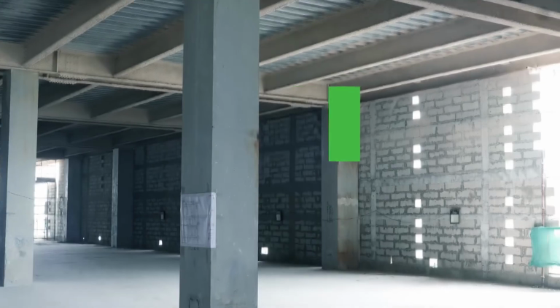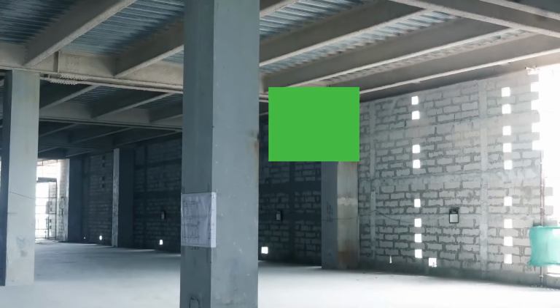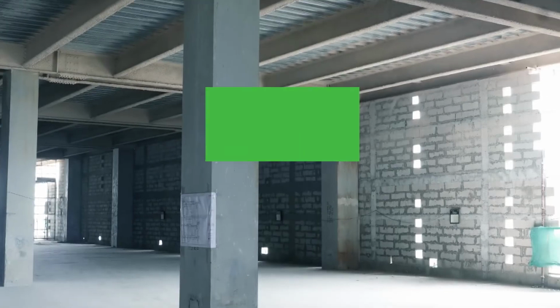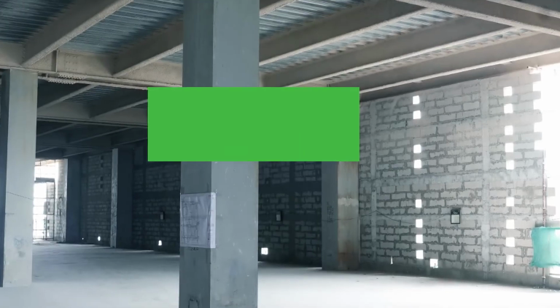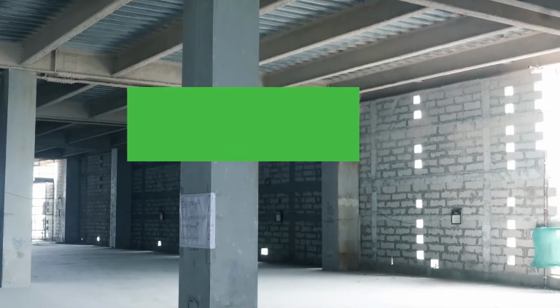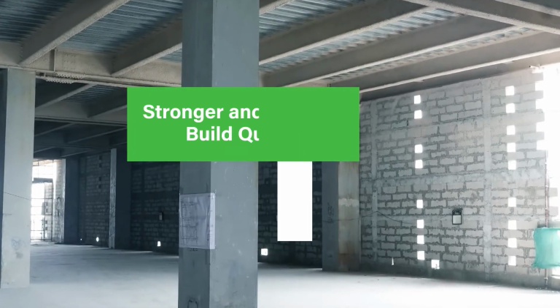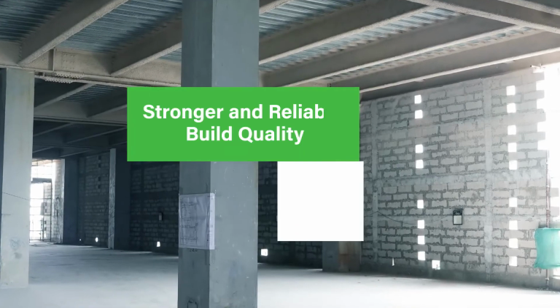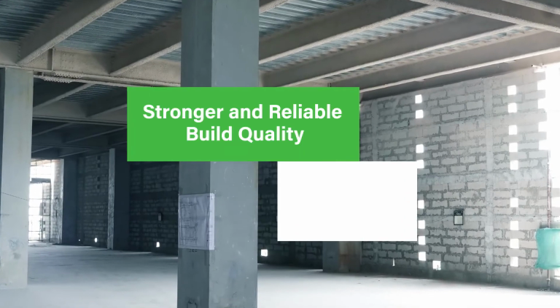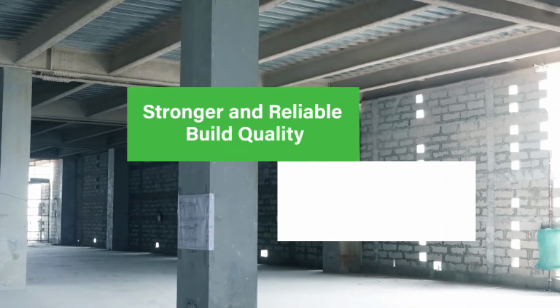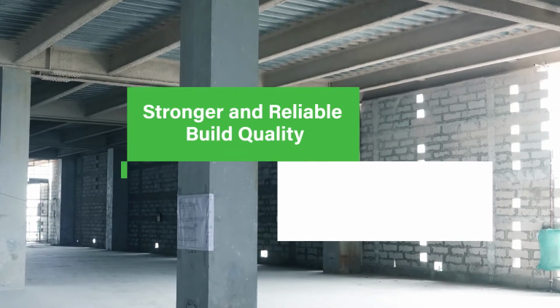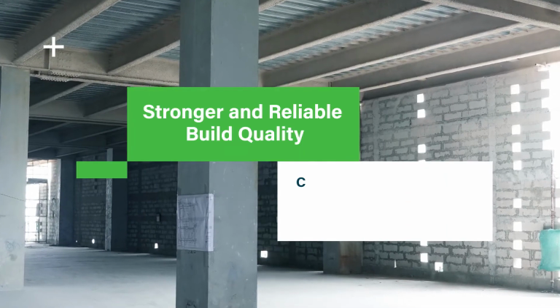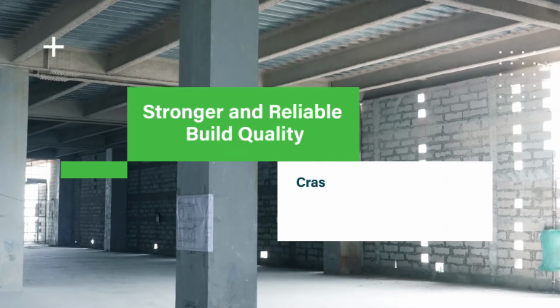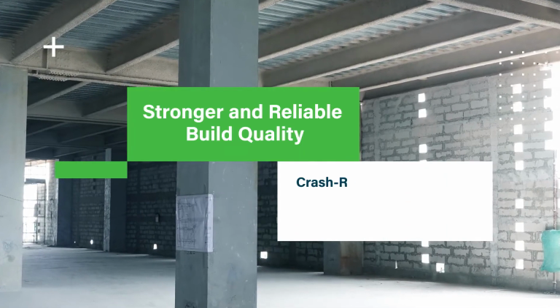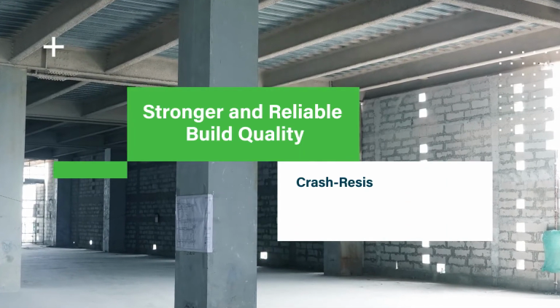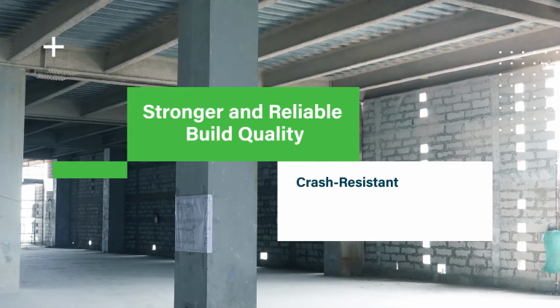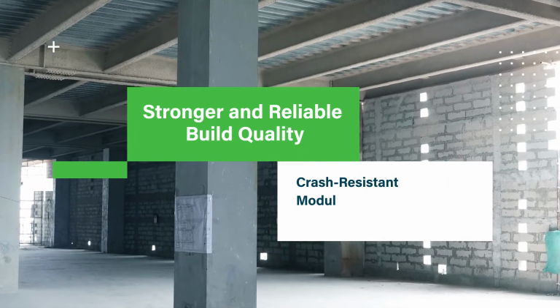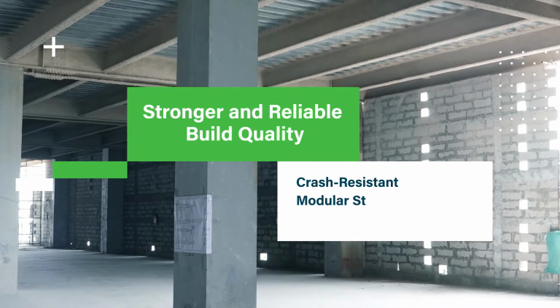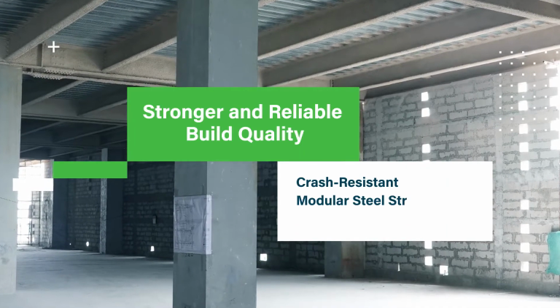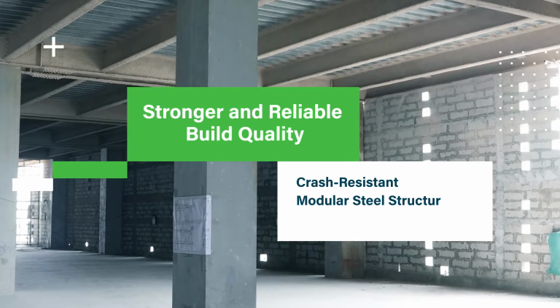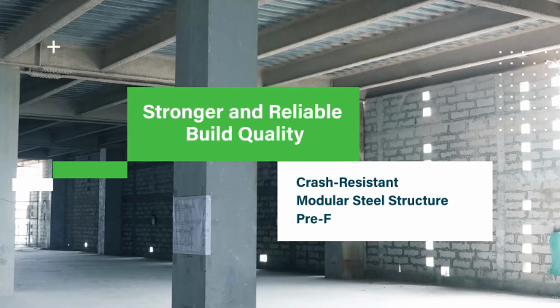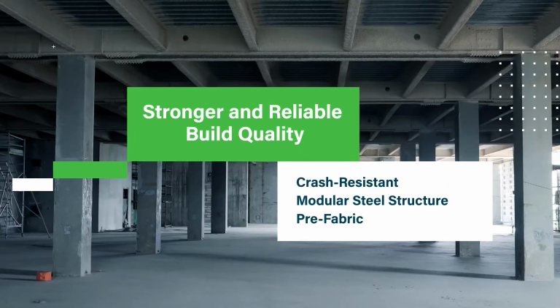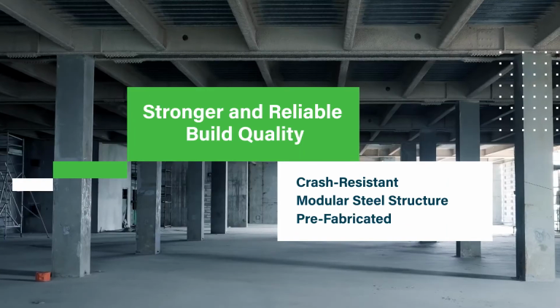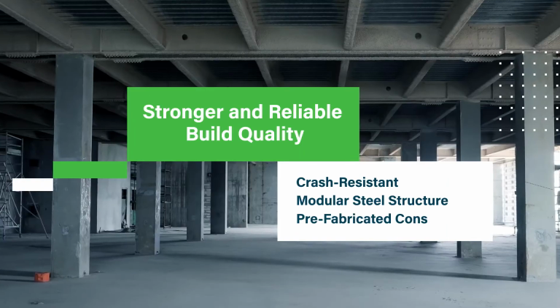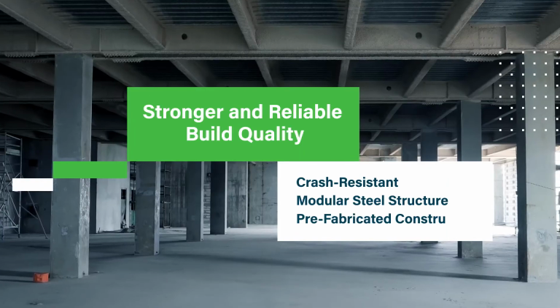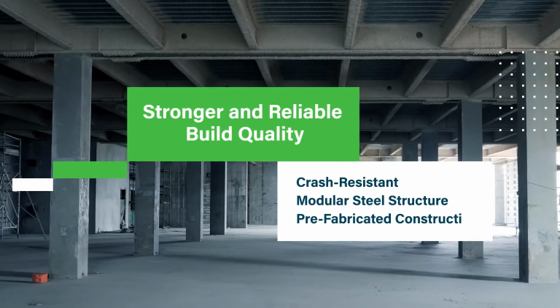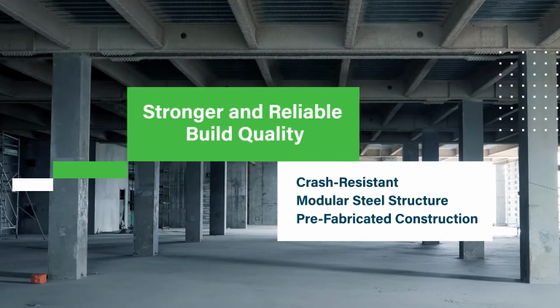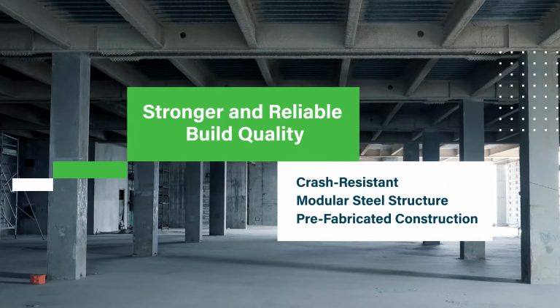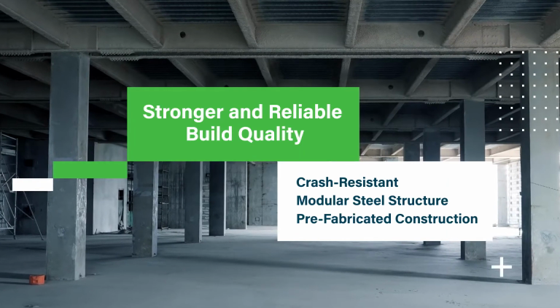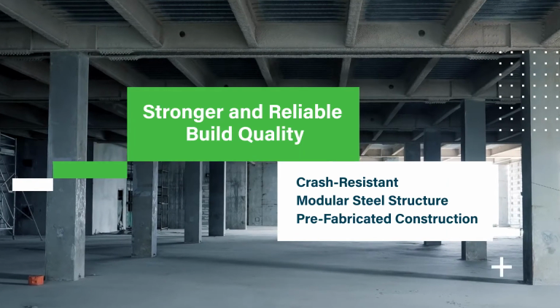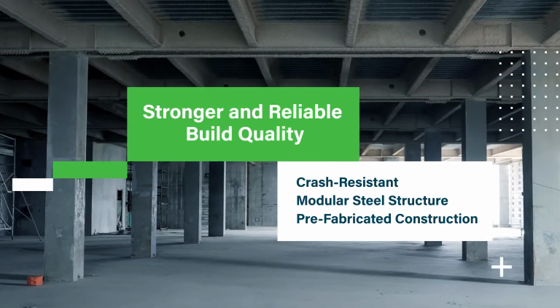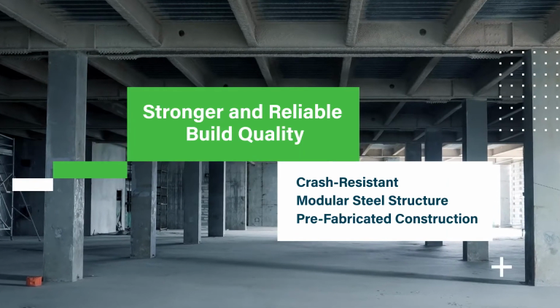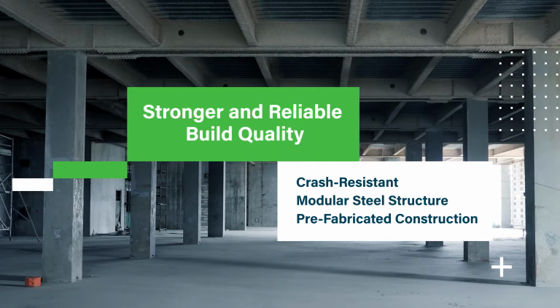Built using a modular steel infrastructure, the building is designed to be crash resistant.